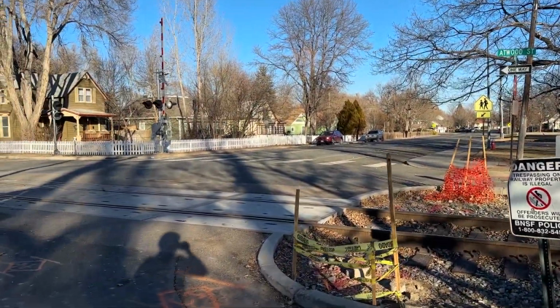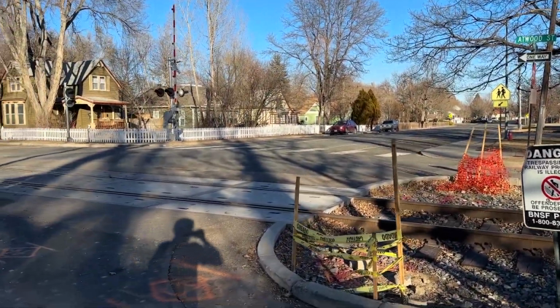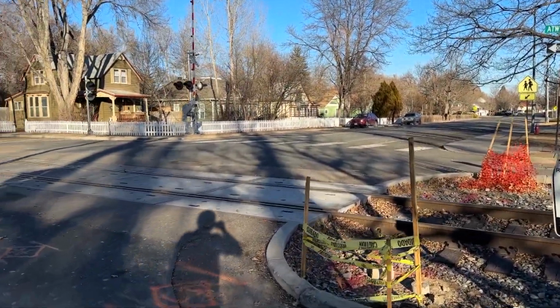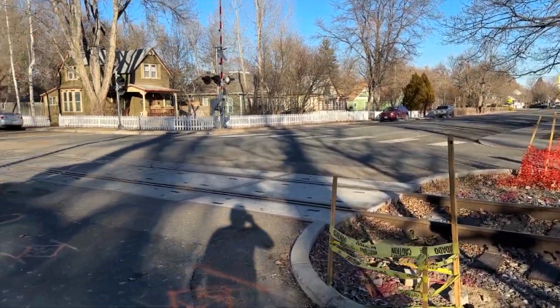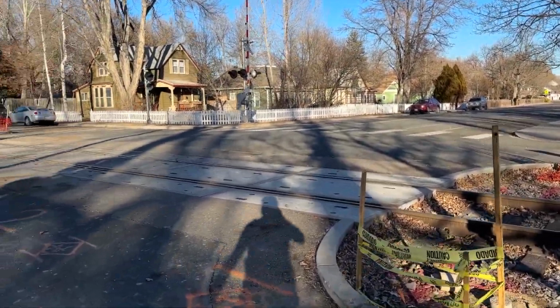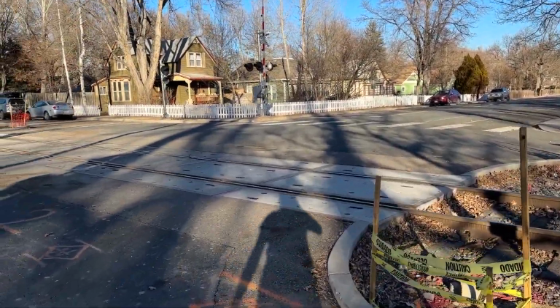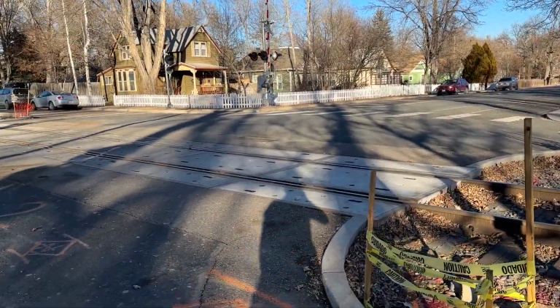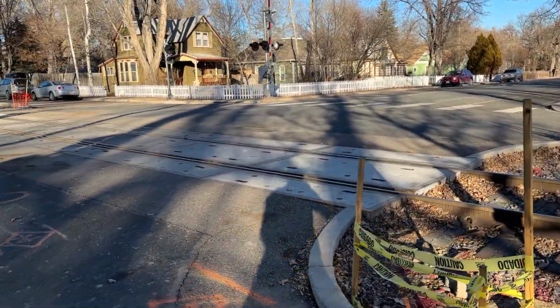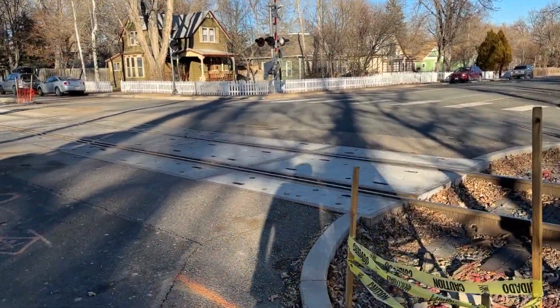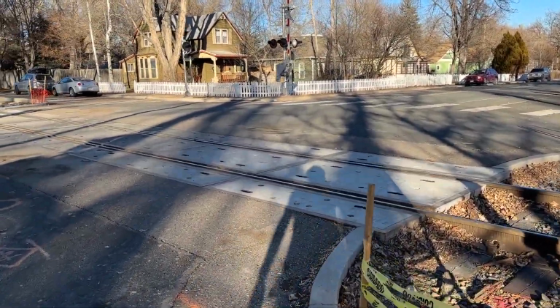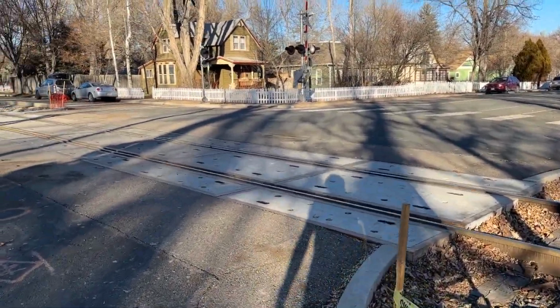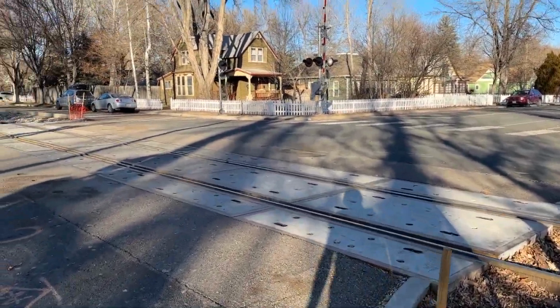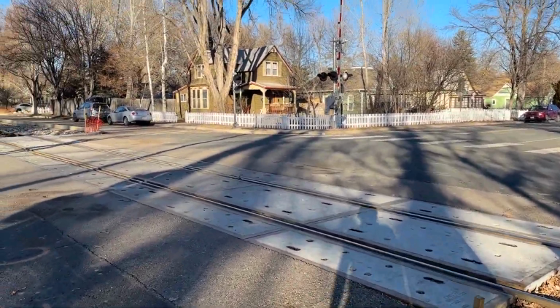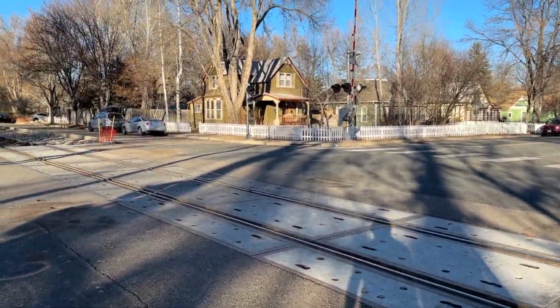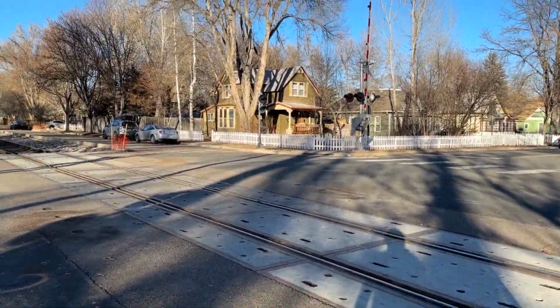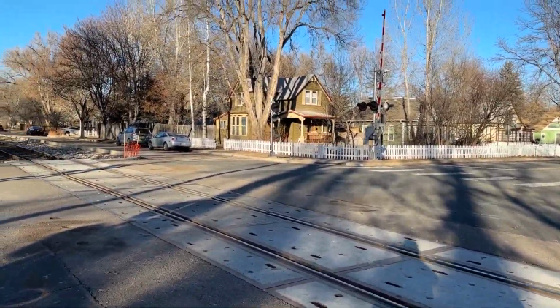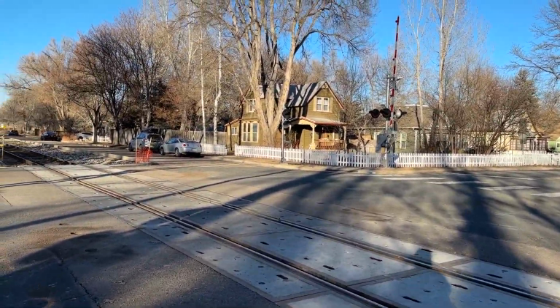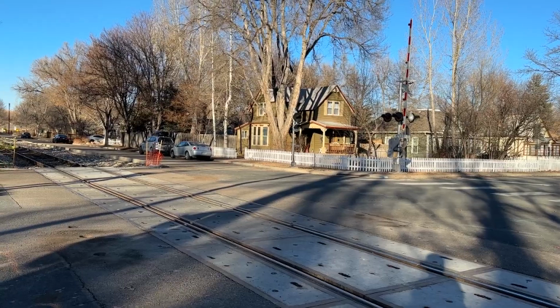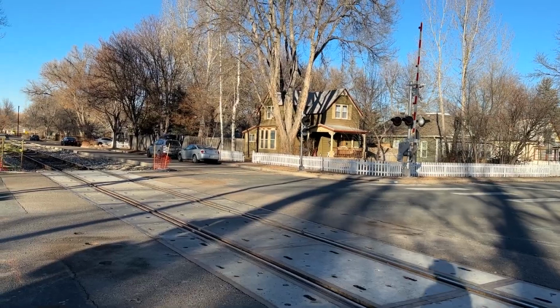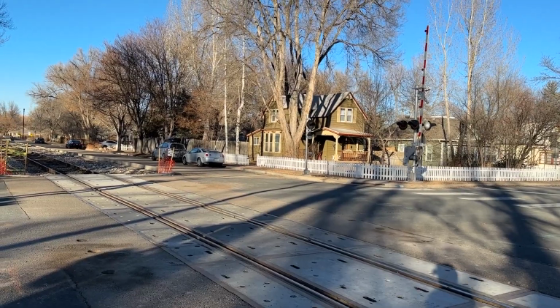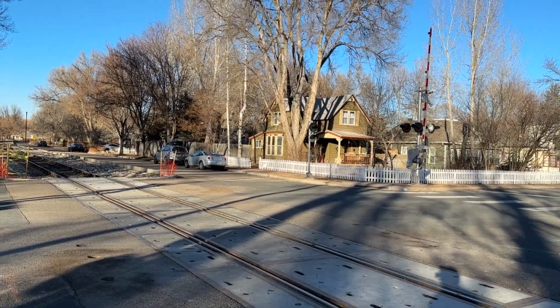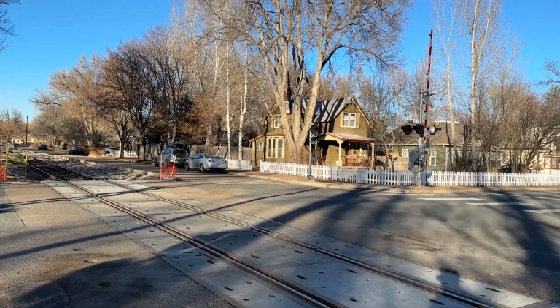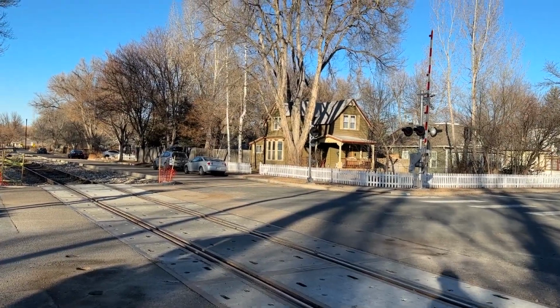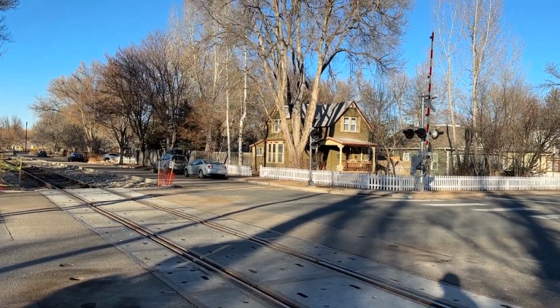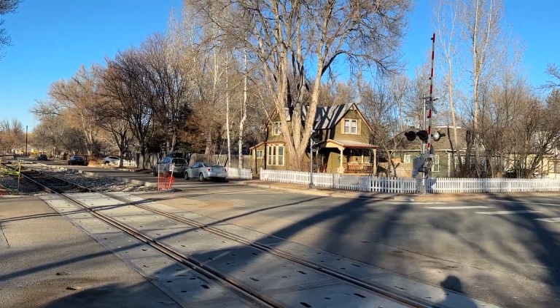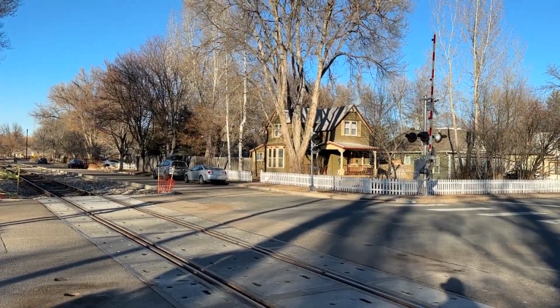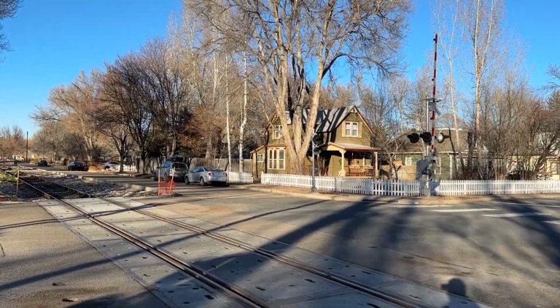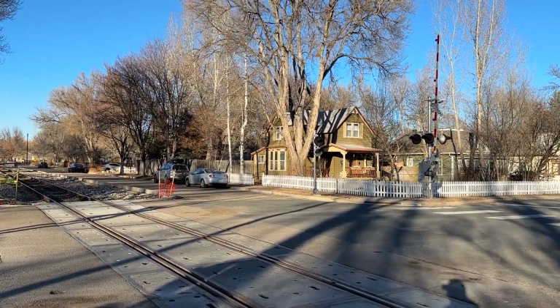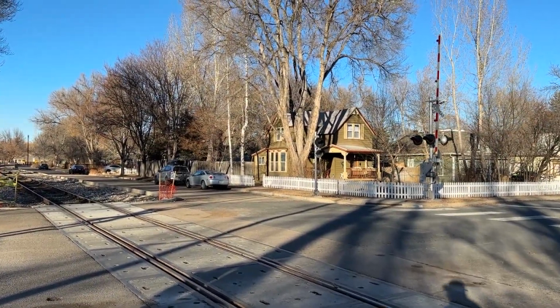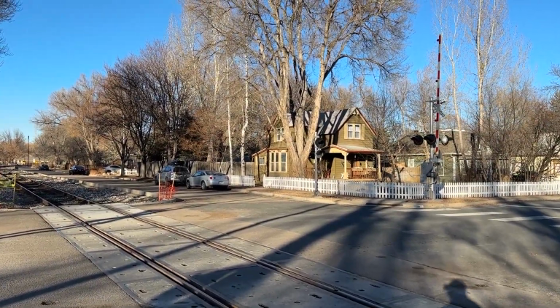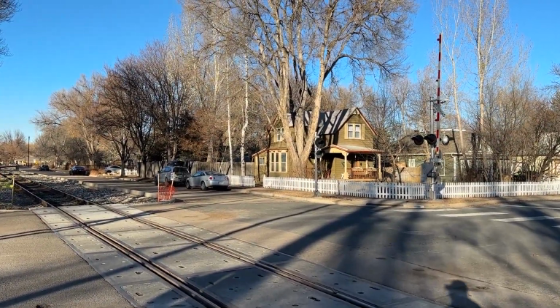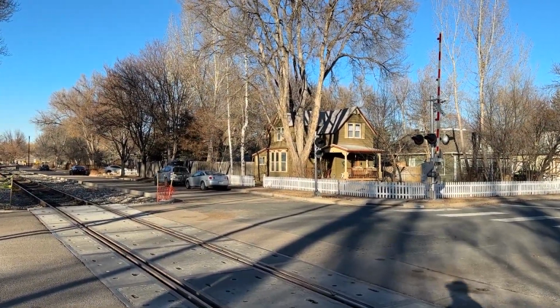Just a quick update here at the Longs Peak Avenue Railroad Crossing in Longmont, Colorado. Thank you guys for watching, comment, subscribe, and I'll see you in the next video.